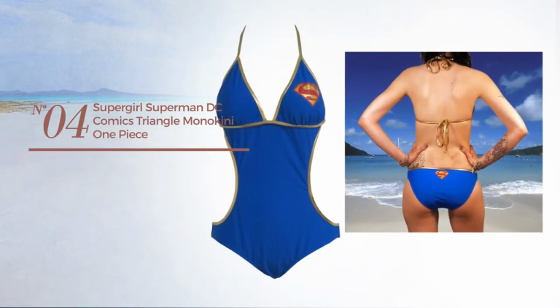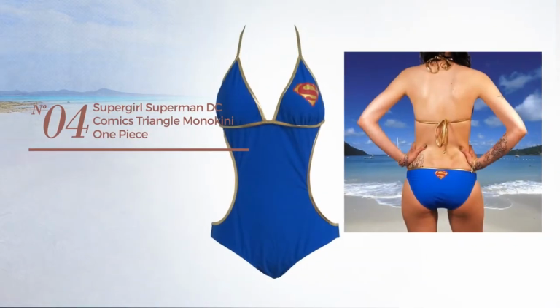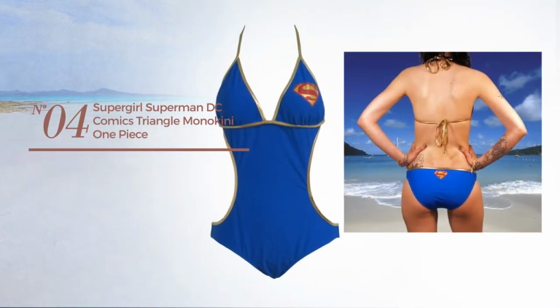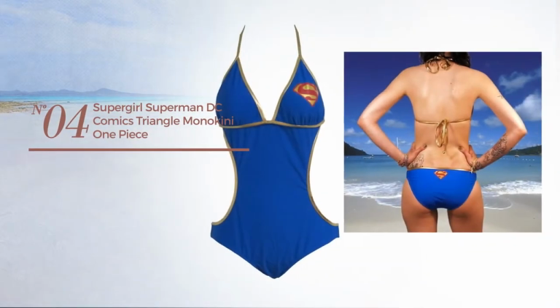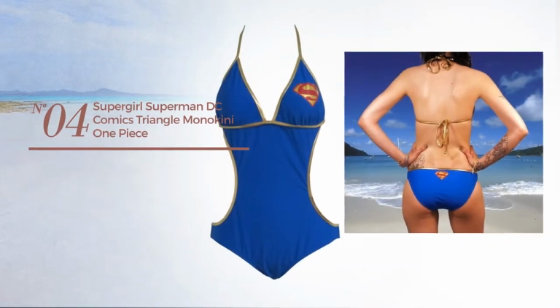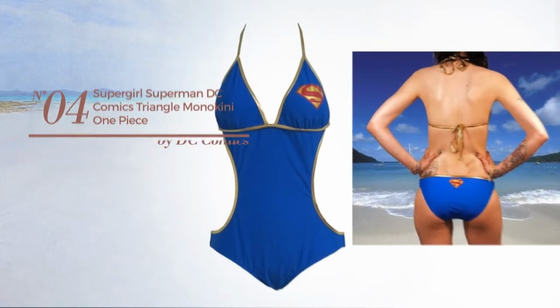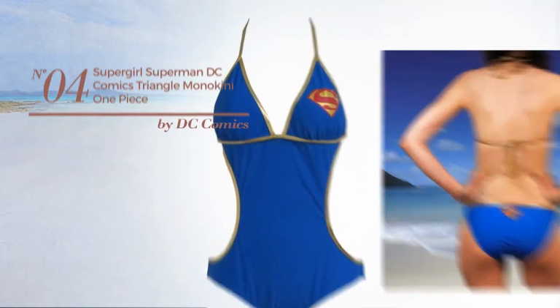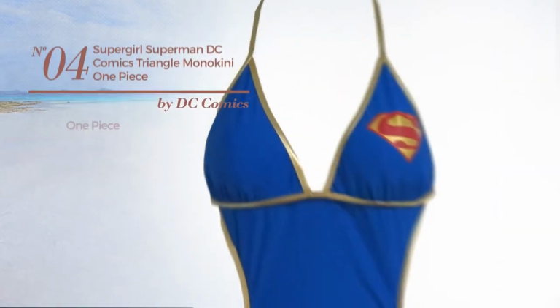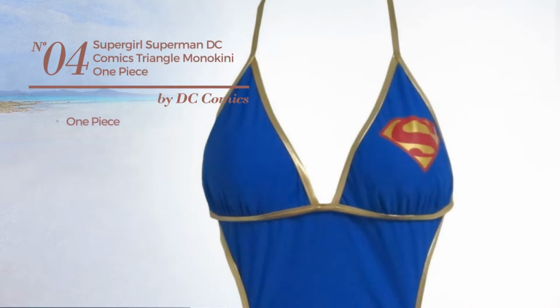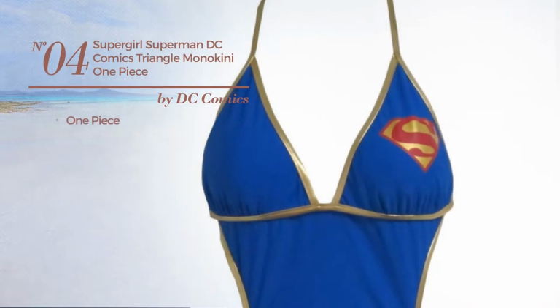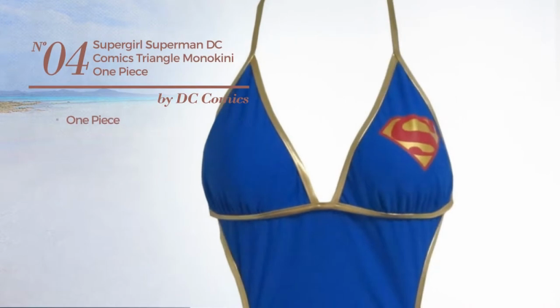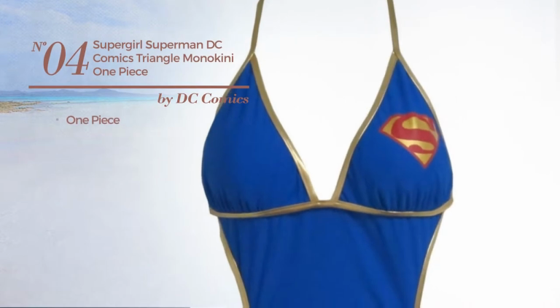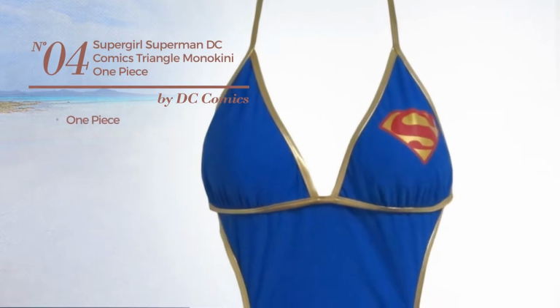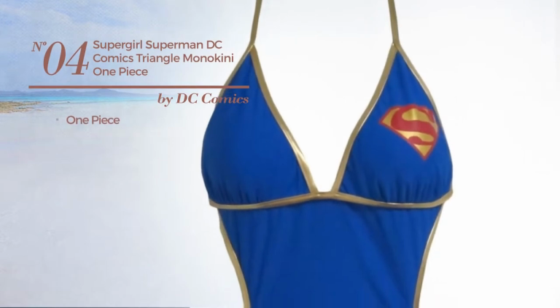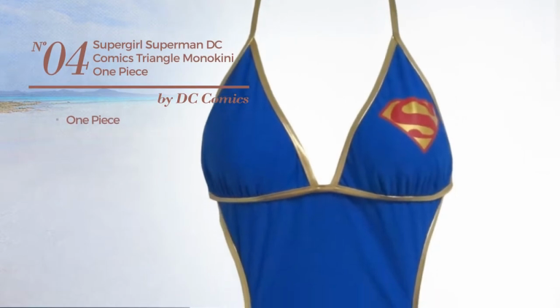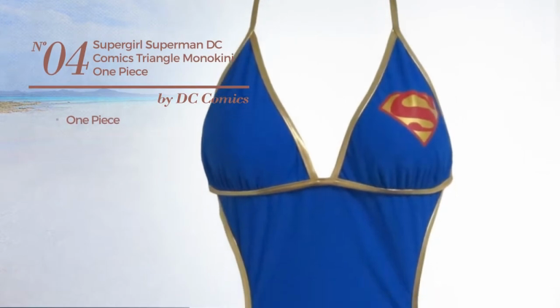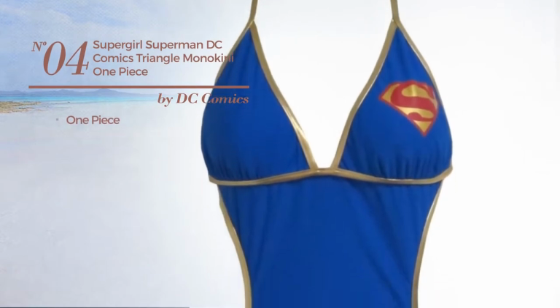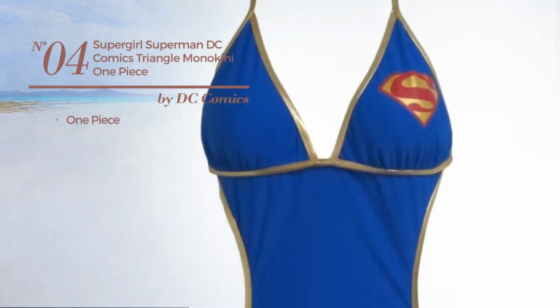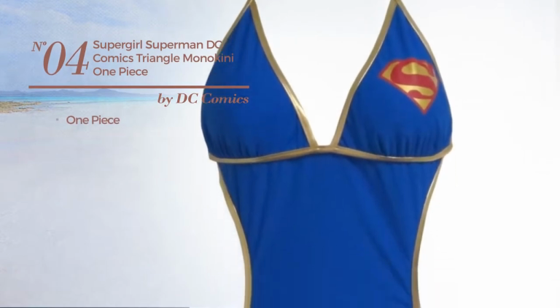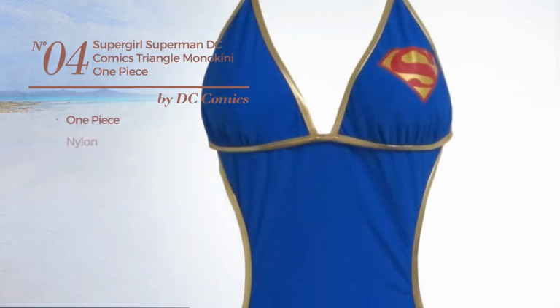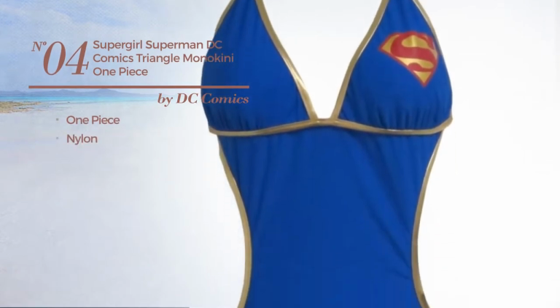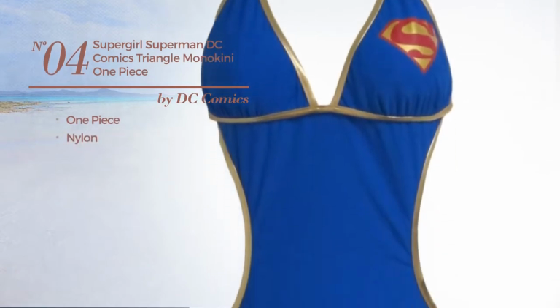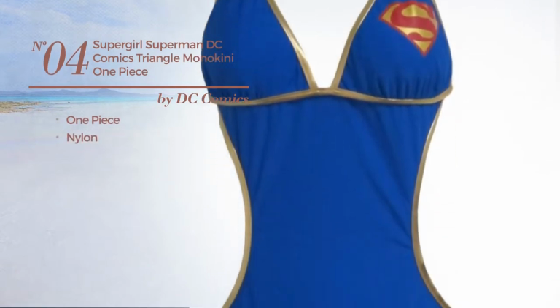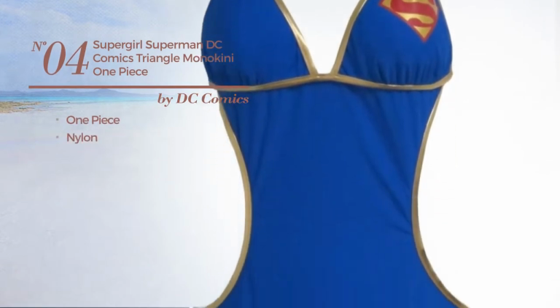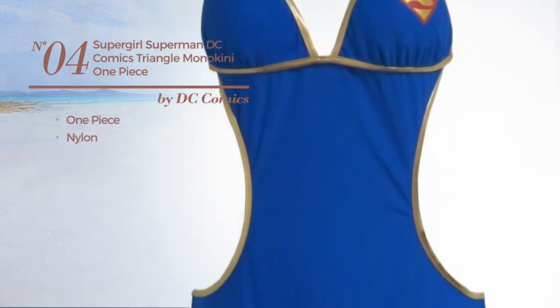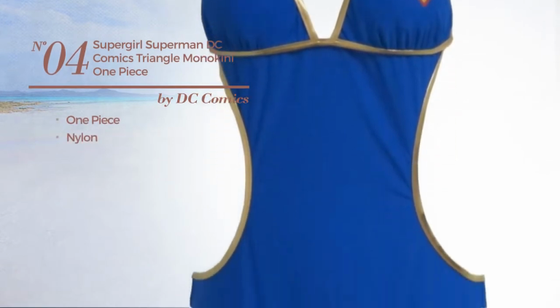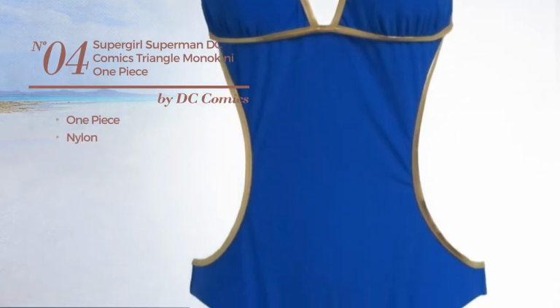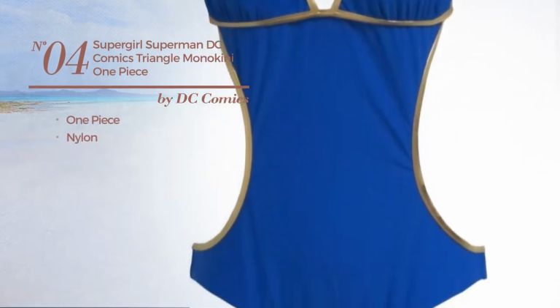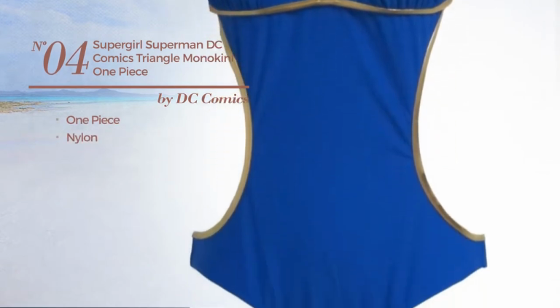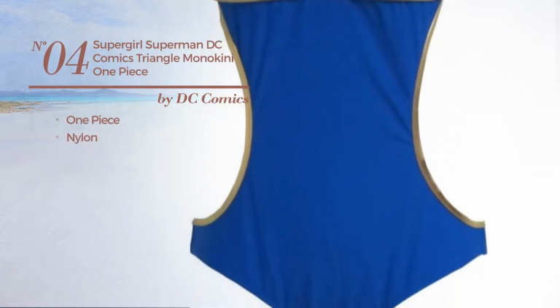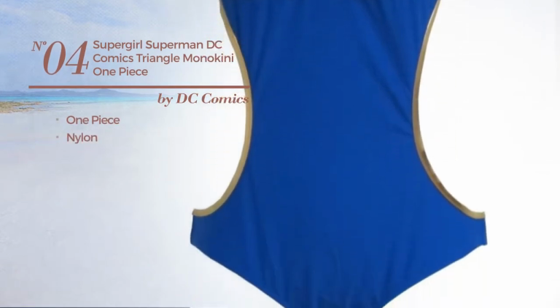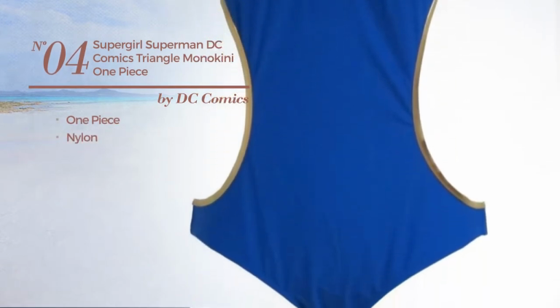Number four: a one-piece suit made of nylon. Available in two colors.